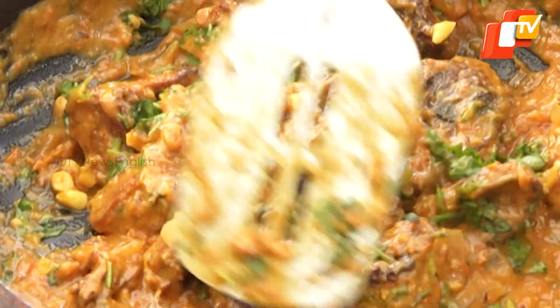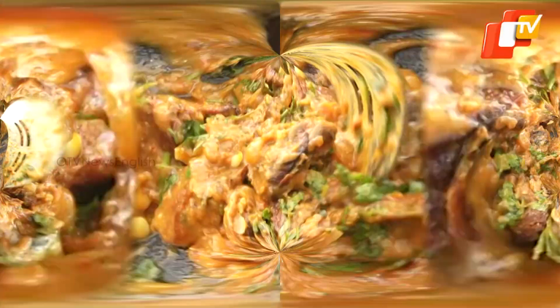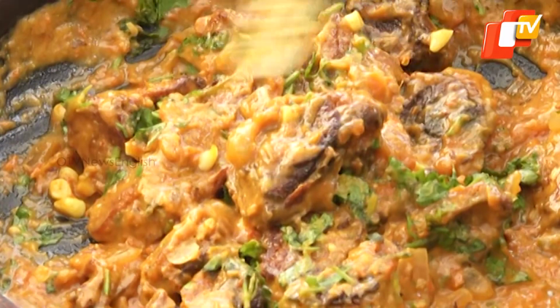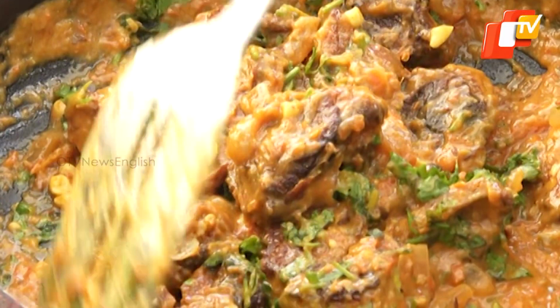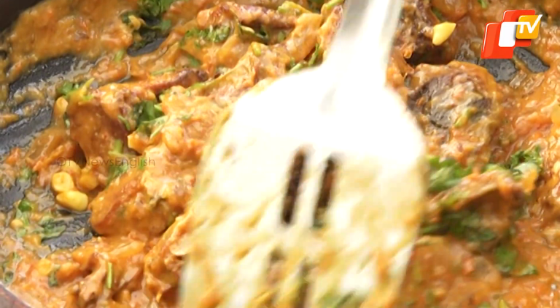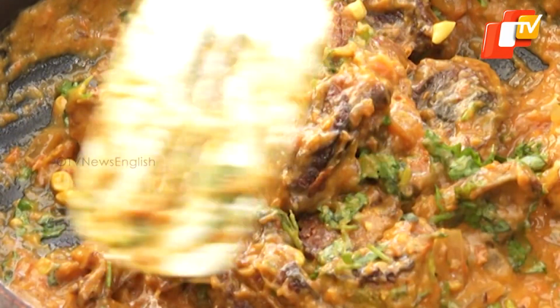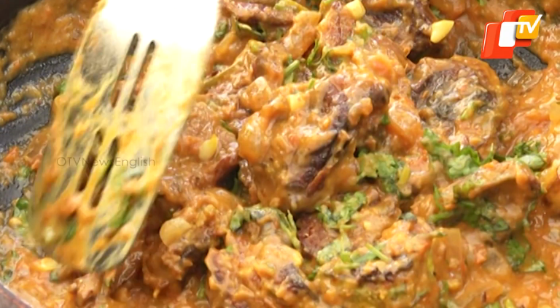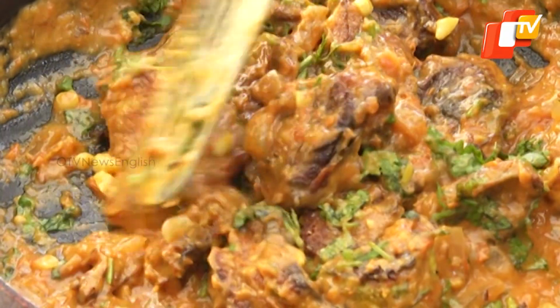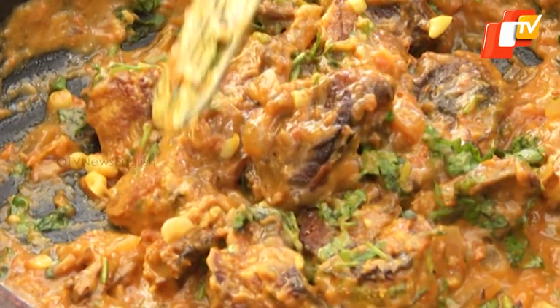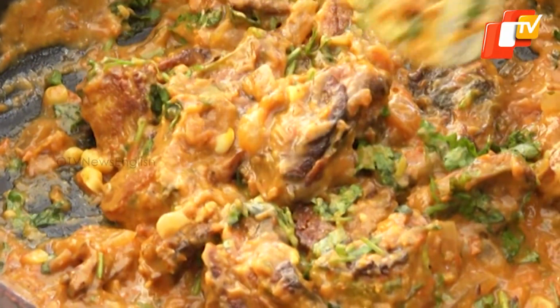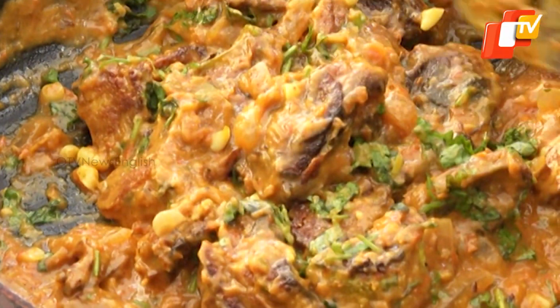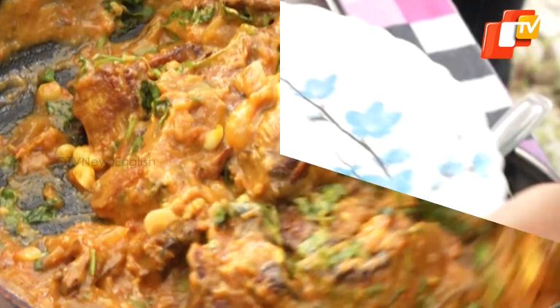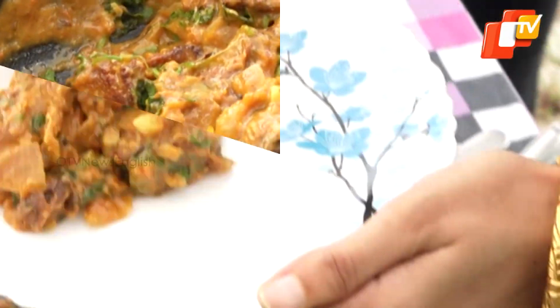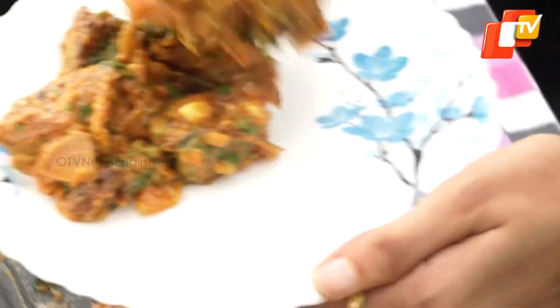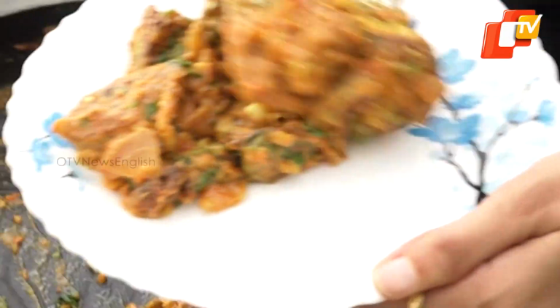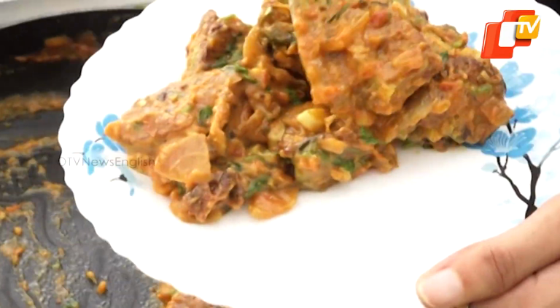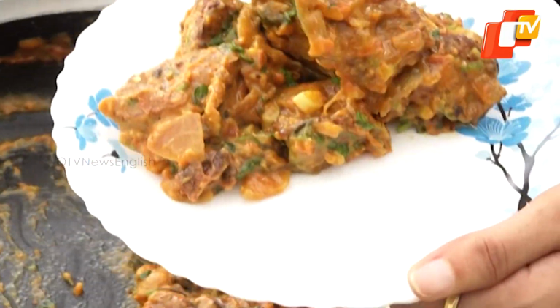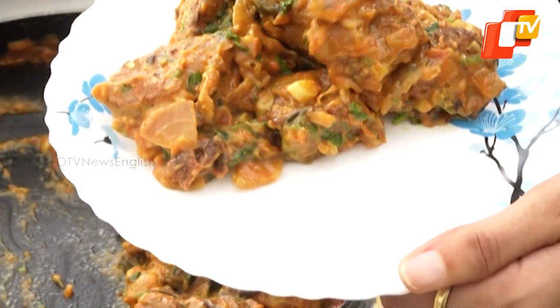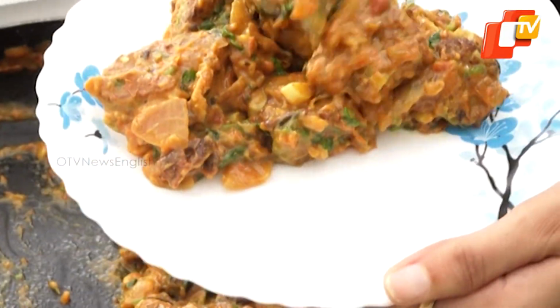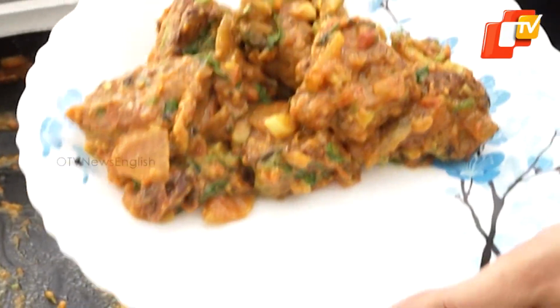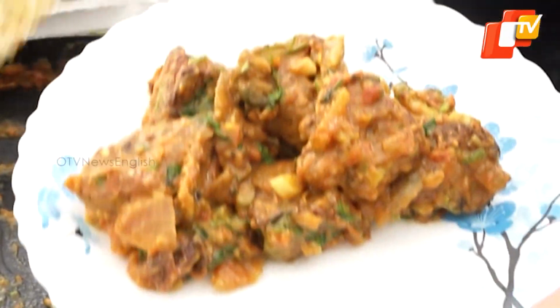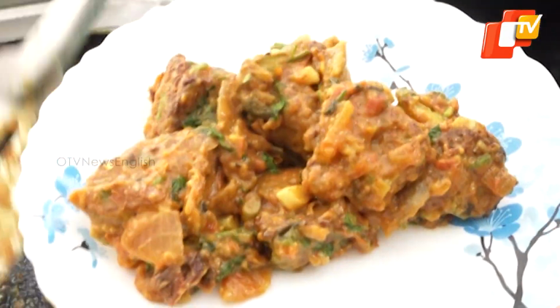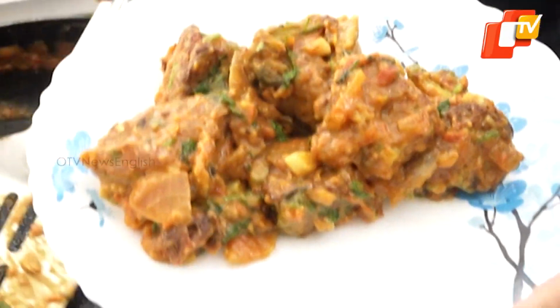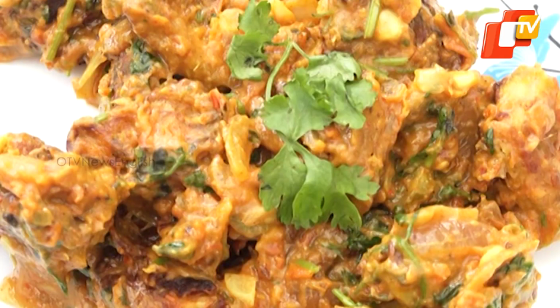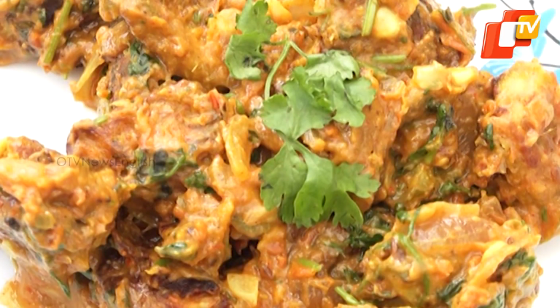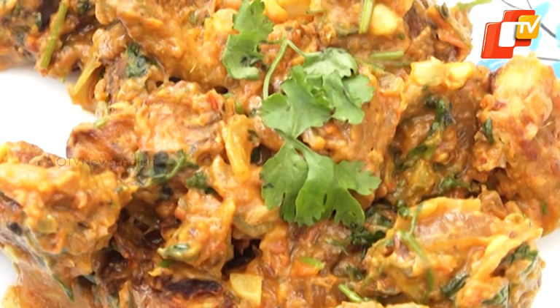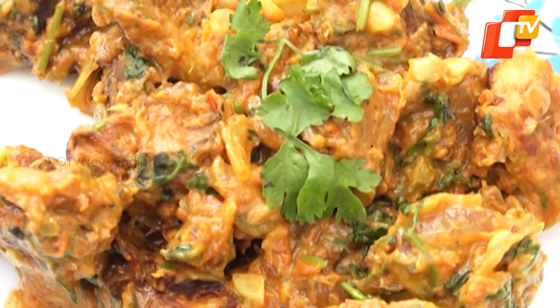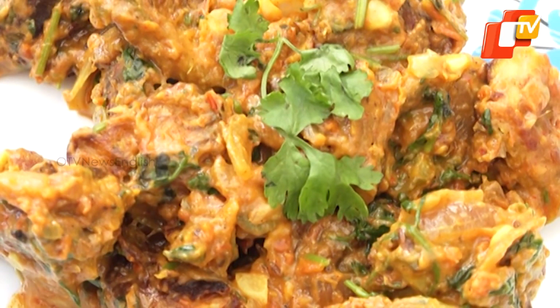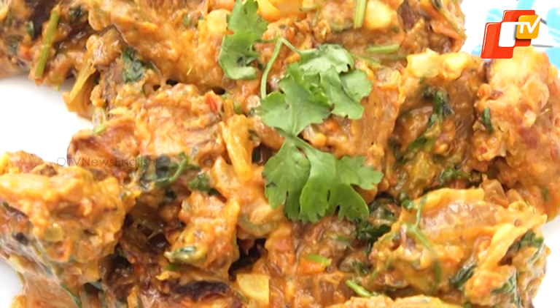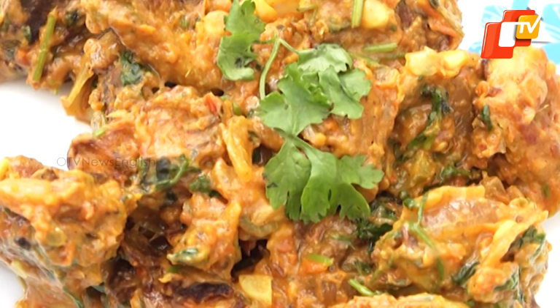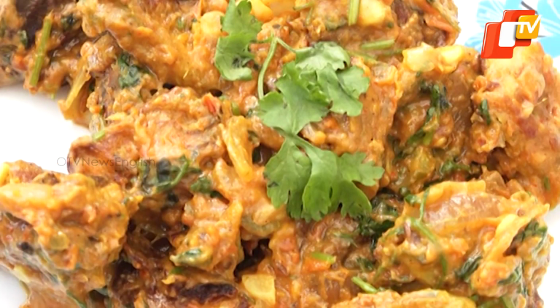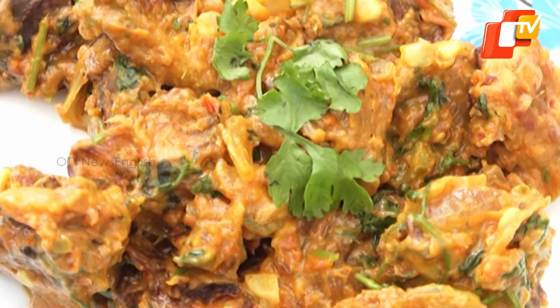Your bangan tikri is now ready. Do try this and don't forget to share your experience with us.